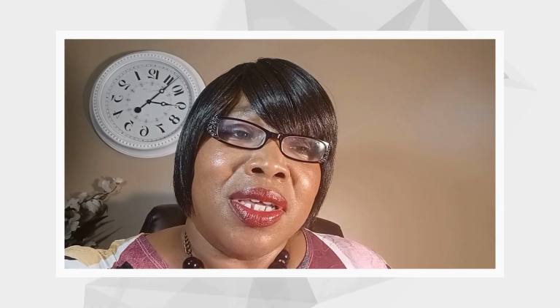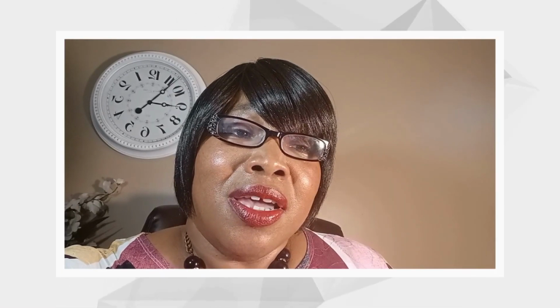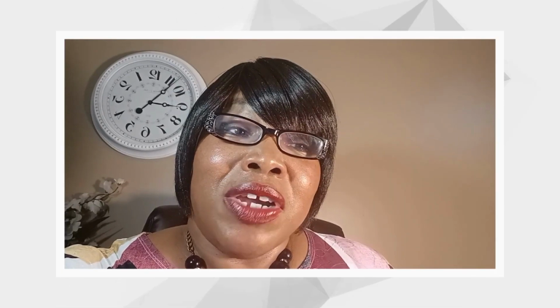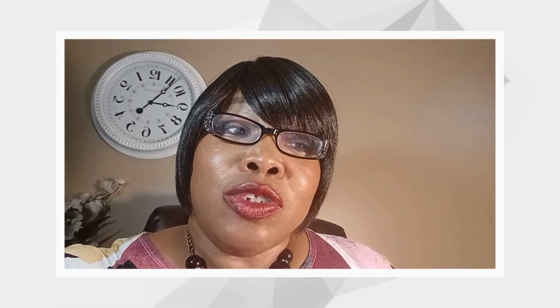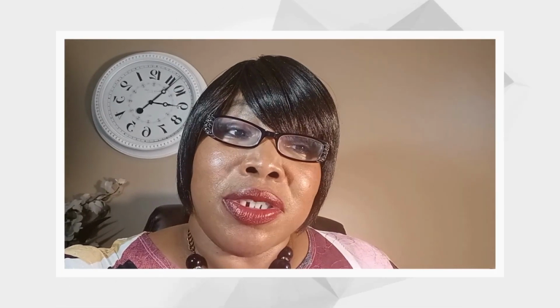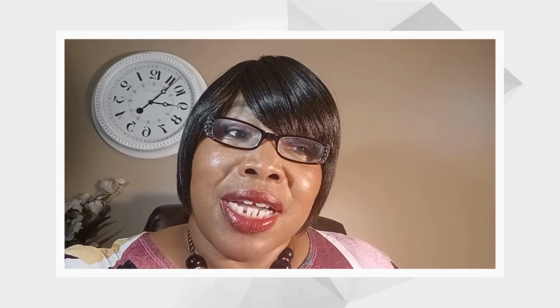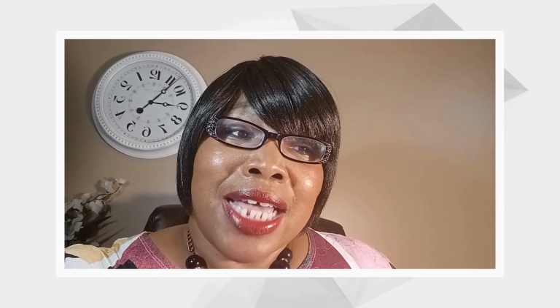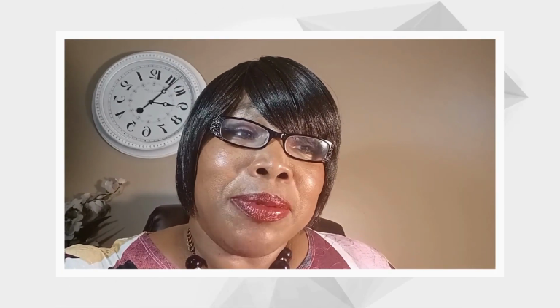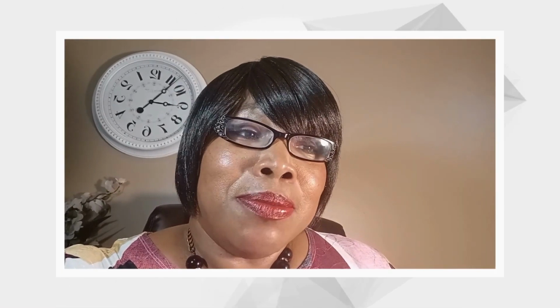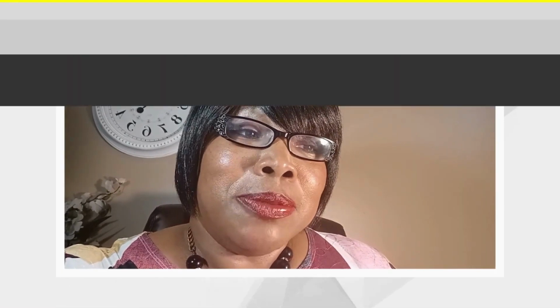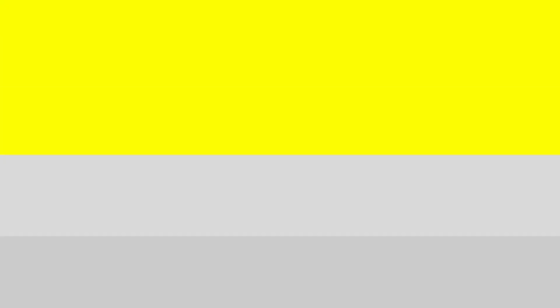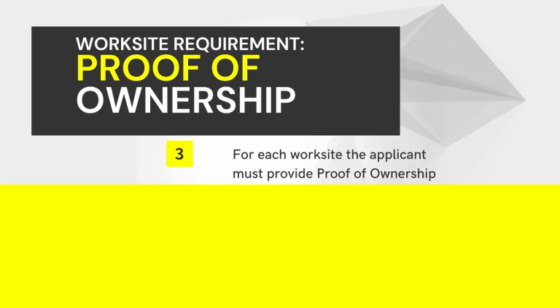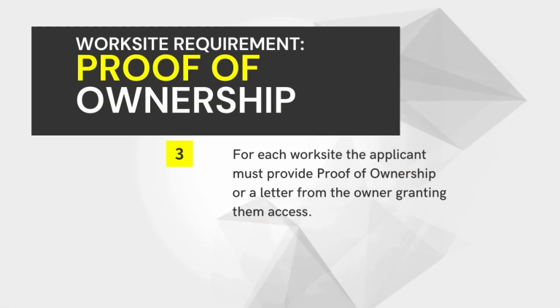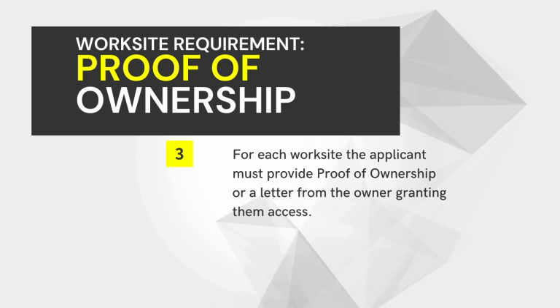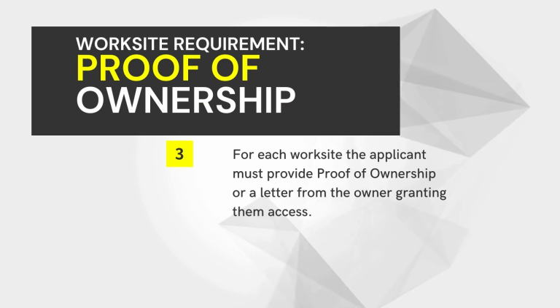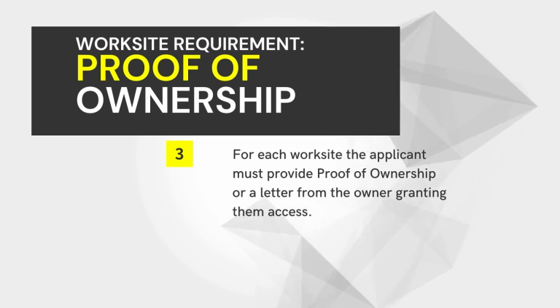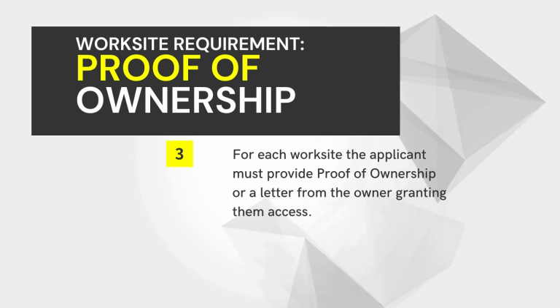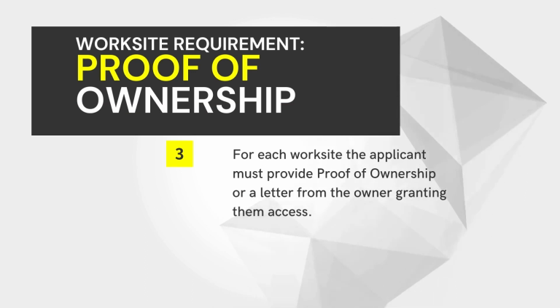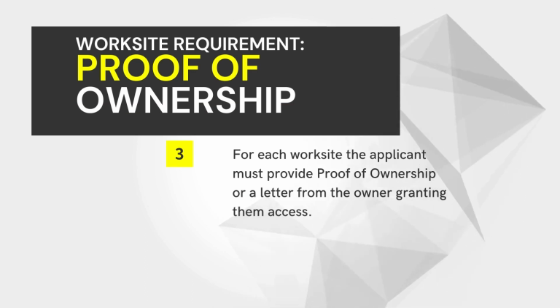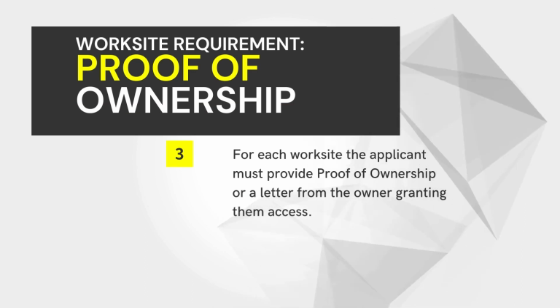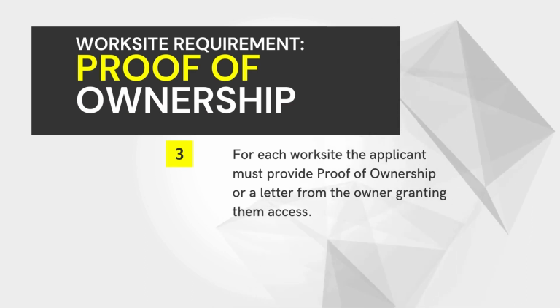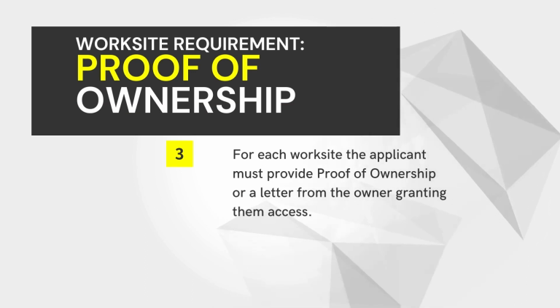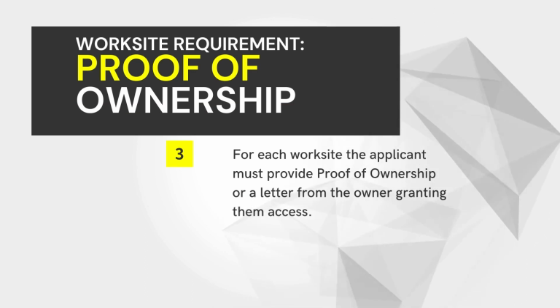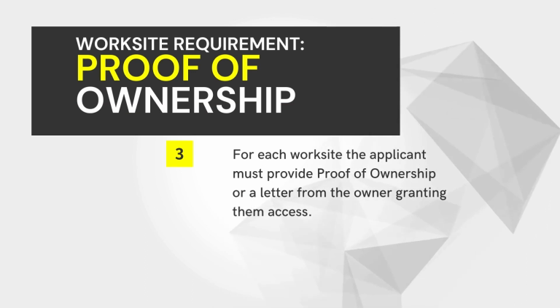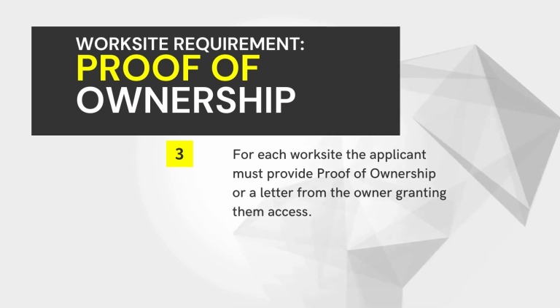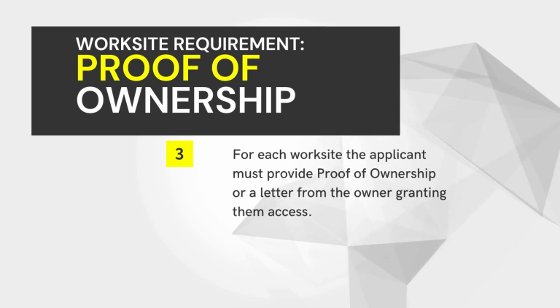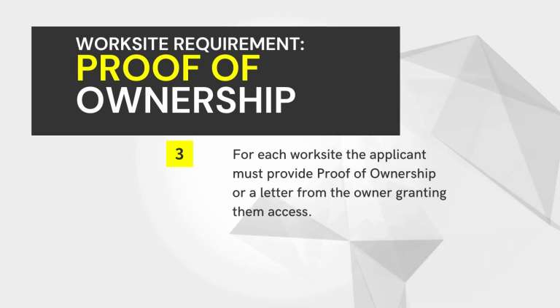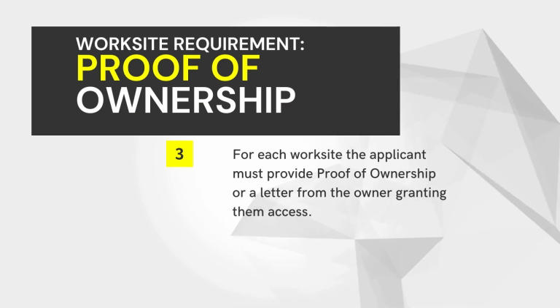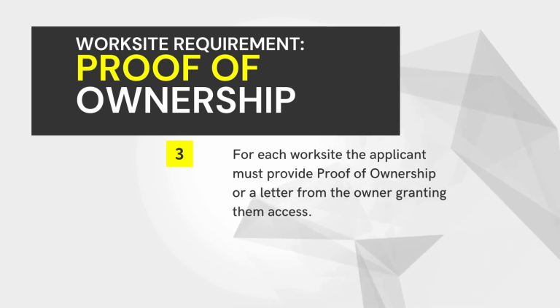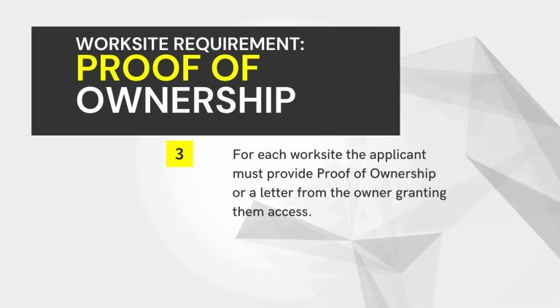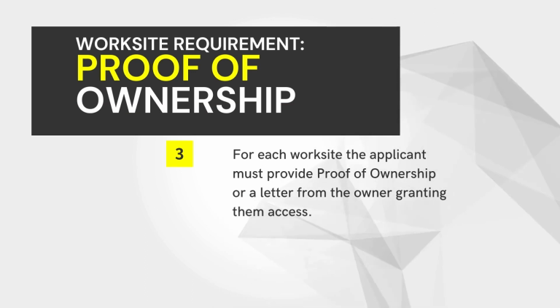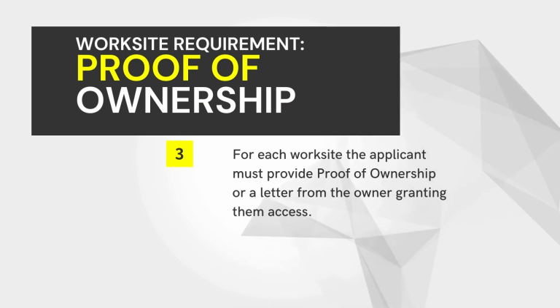For each worksite, the applicant must provide proof of ownership or a letter from the owner of the property granting them access.